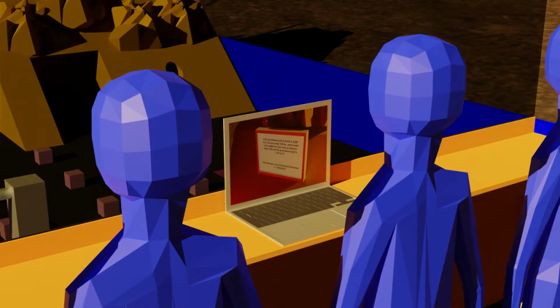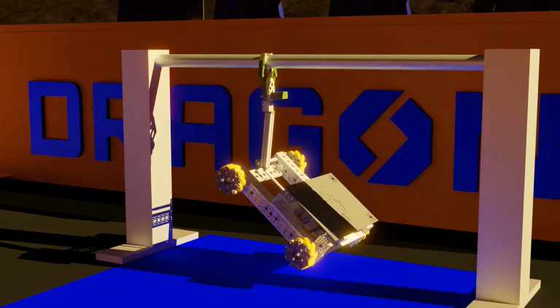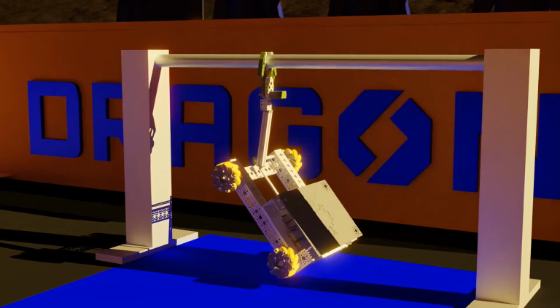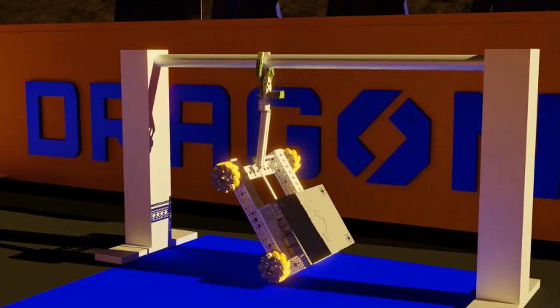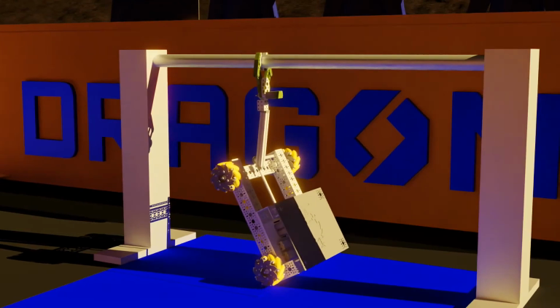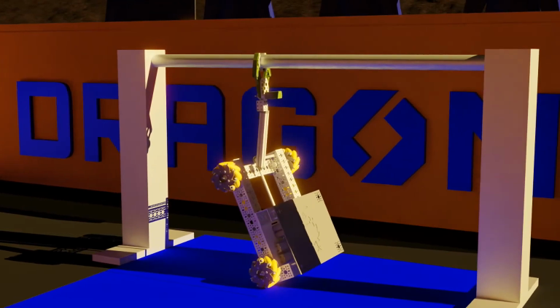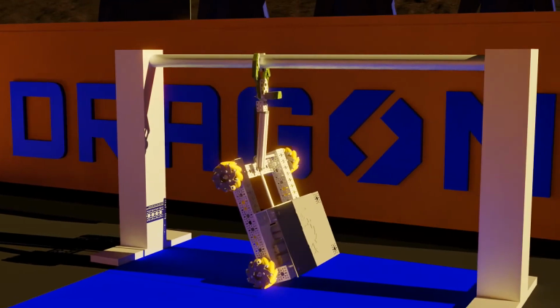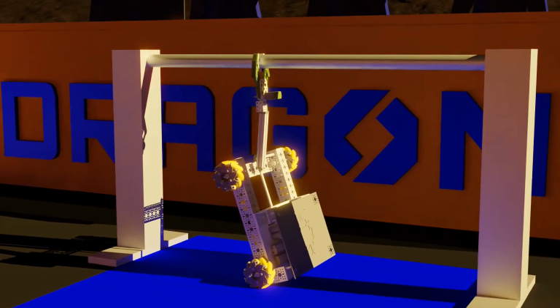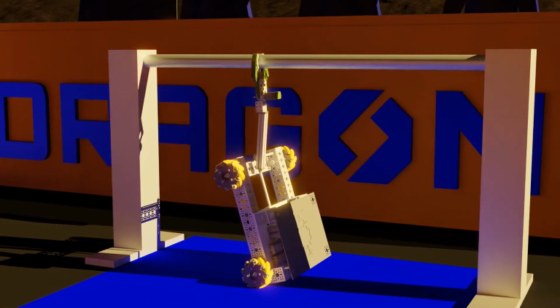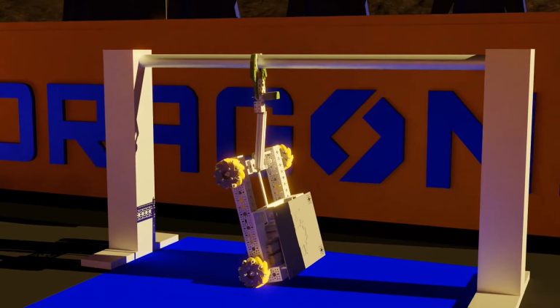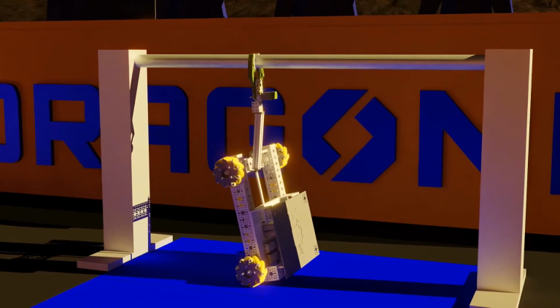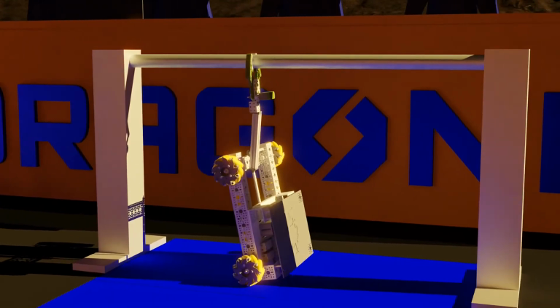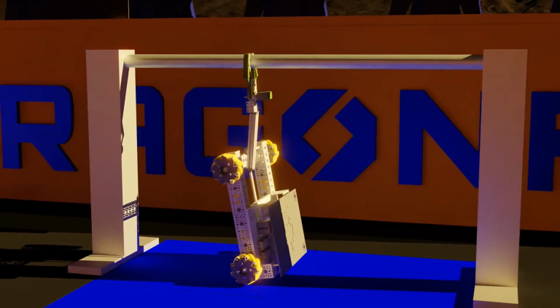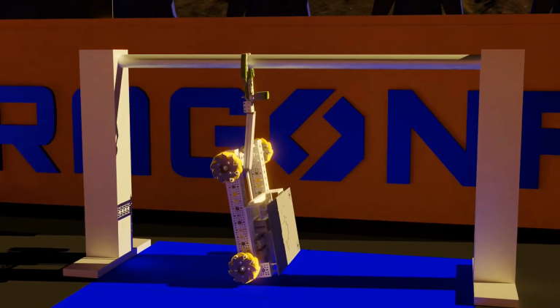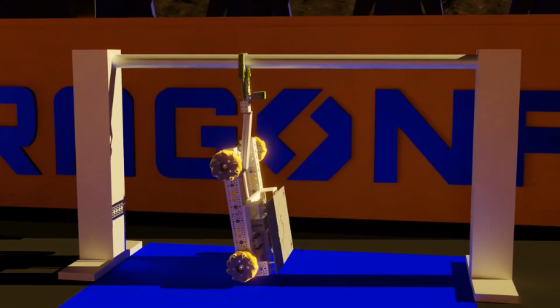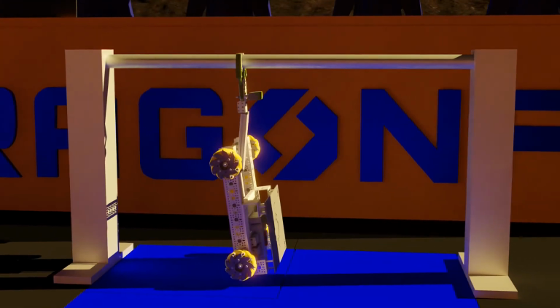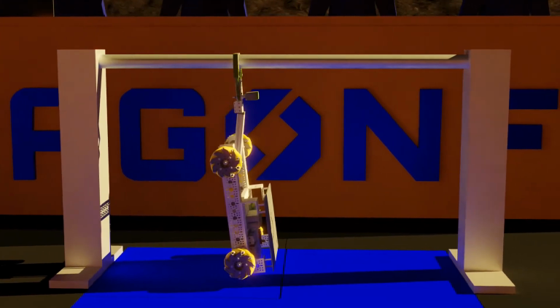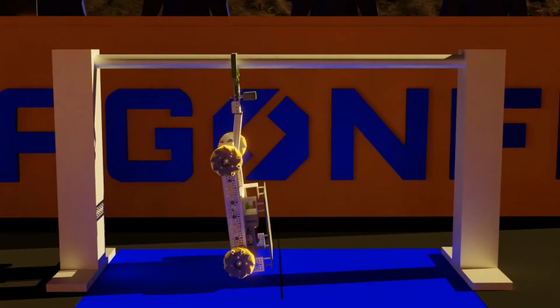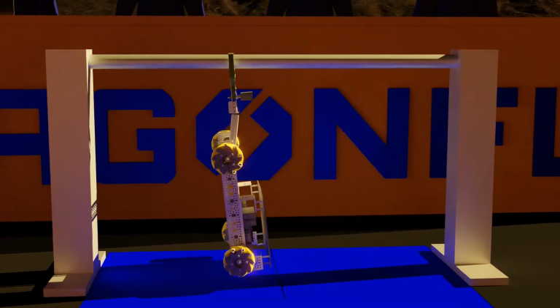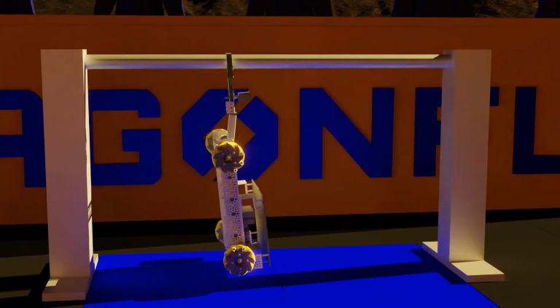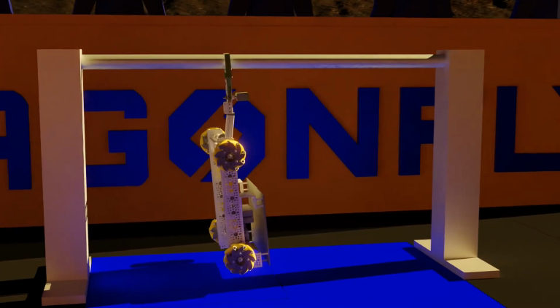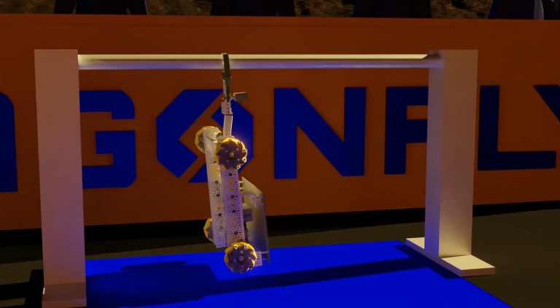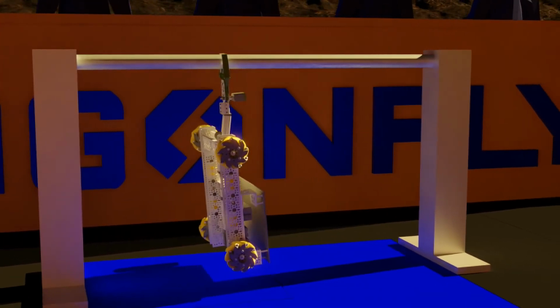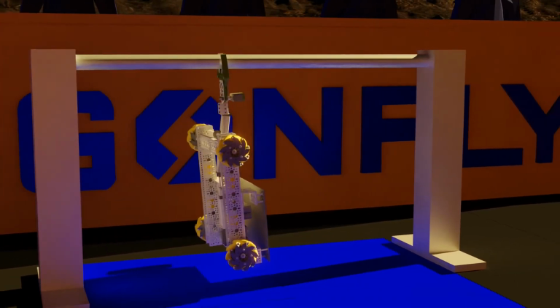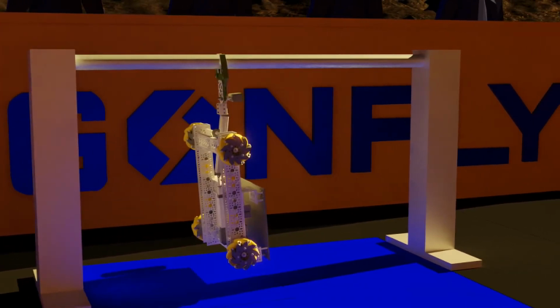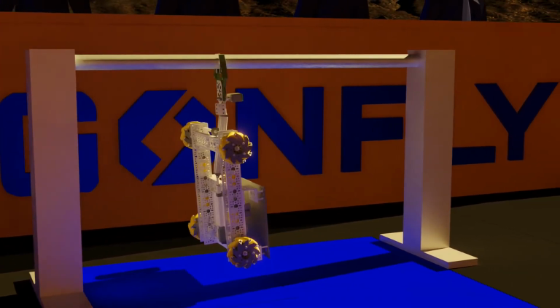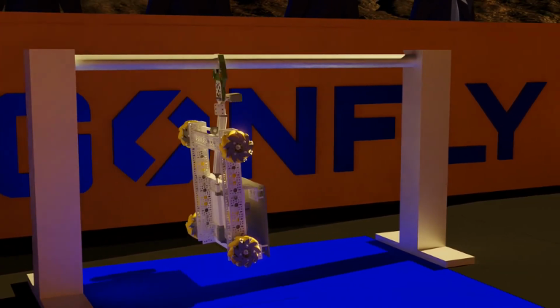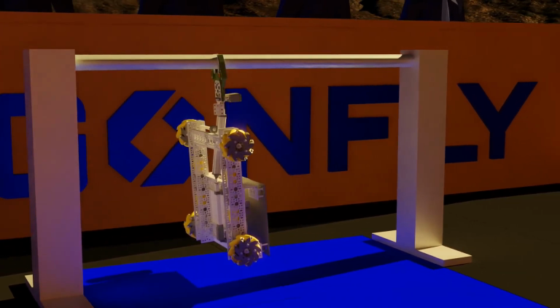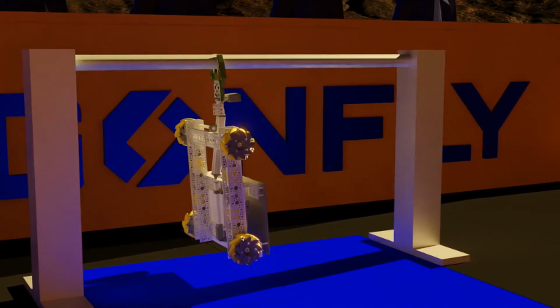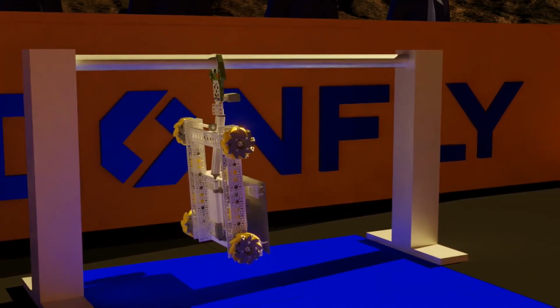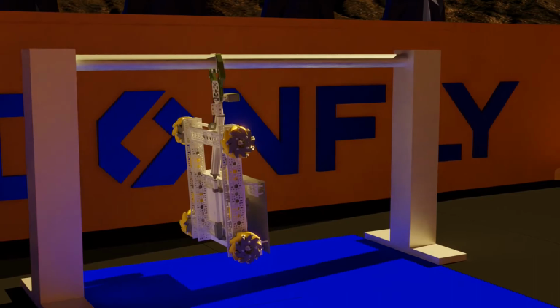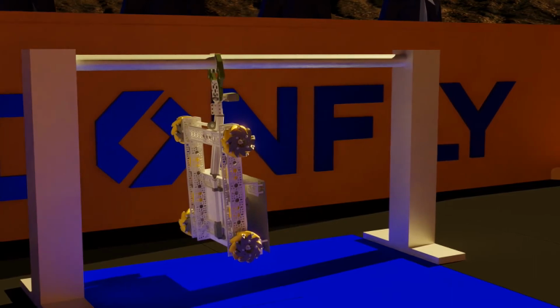Robots can survey the land from up above by hoisting themselves onto the bar. This will use all the remaining battery life, so it can only be done at the end of the mission.